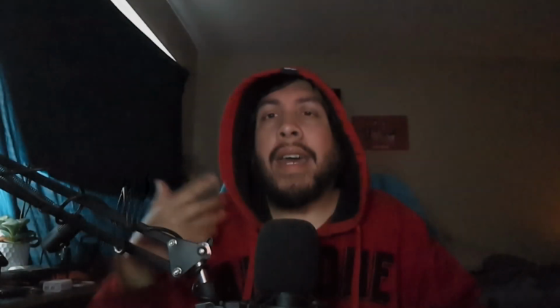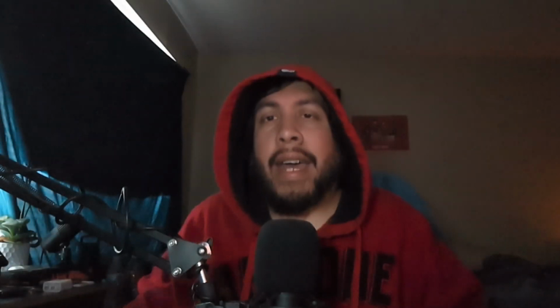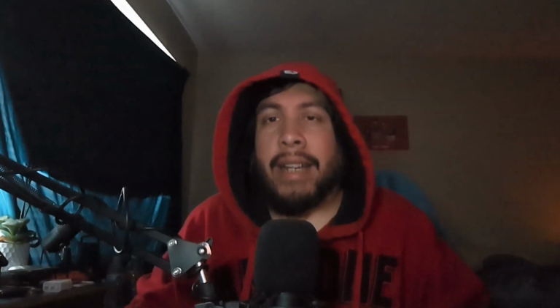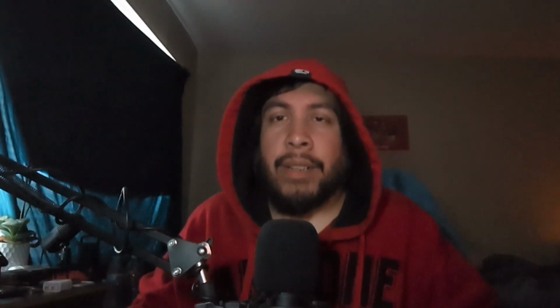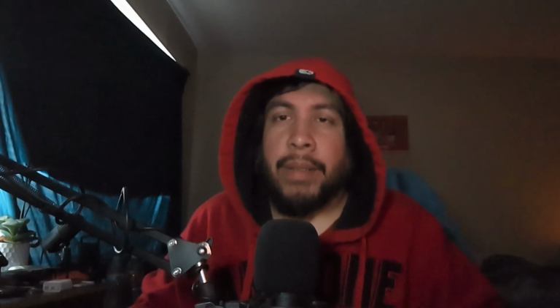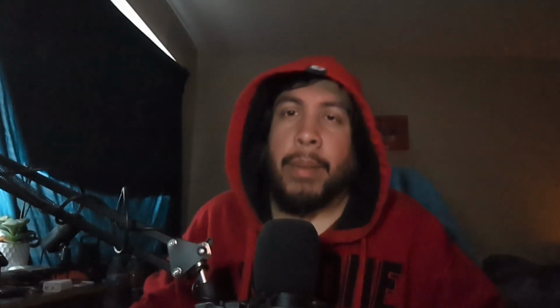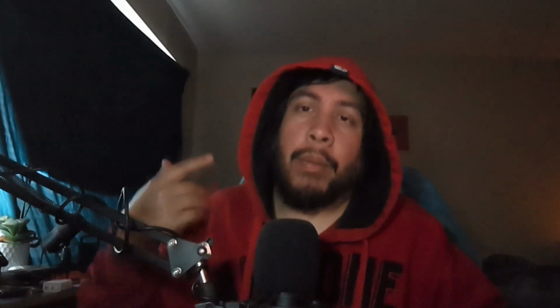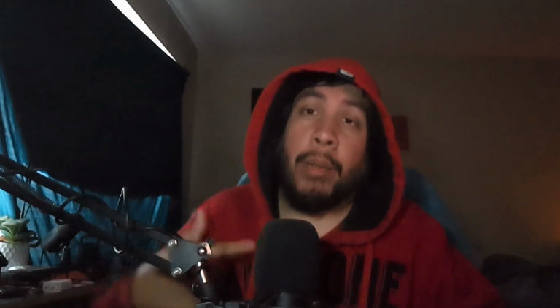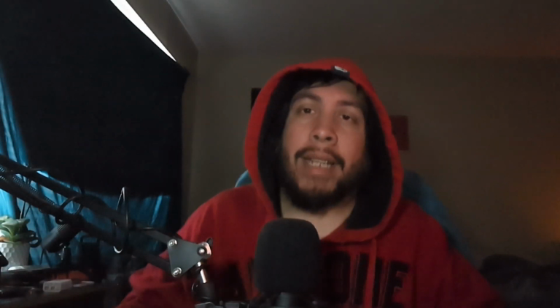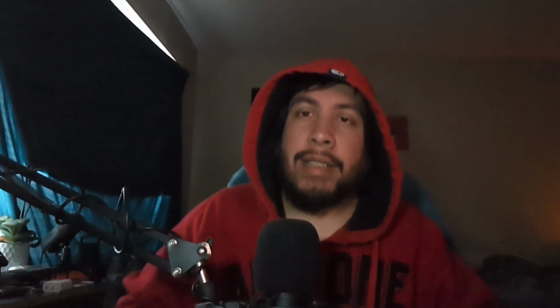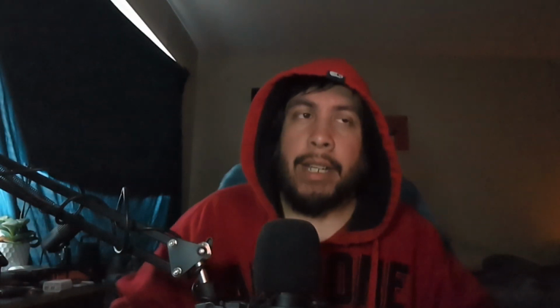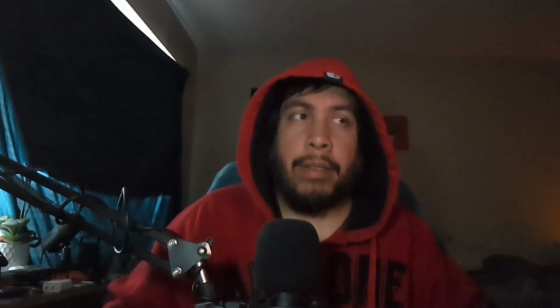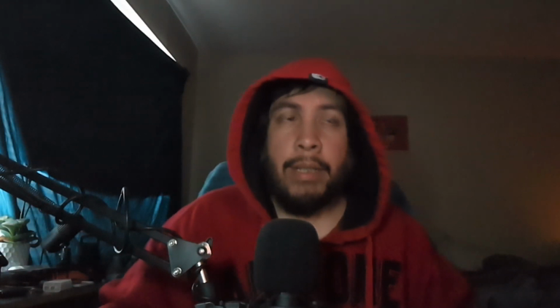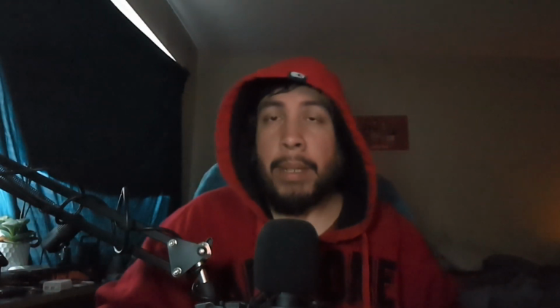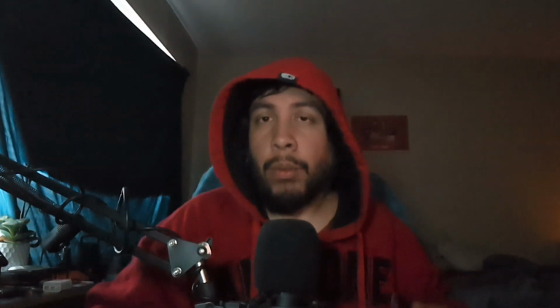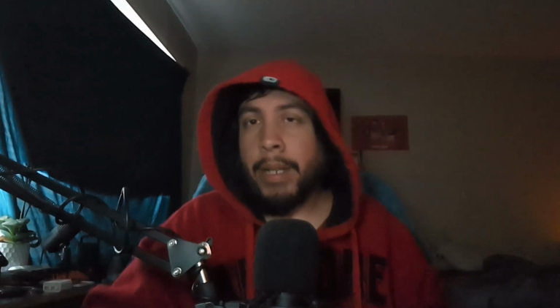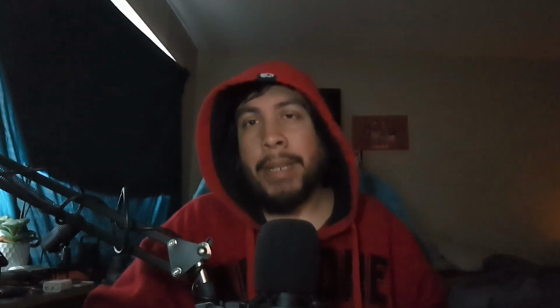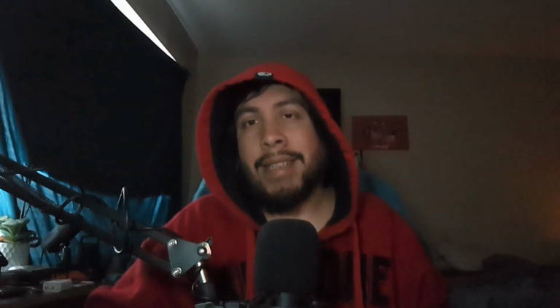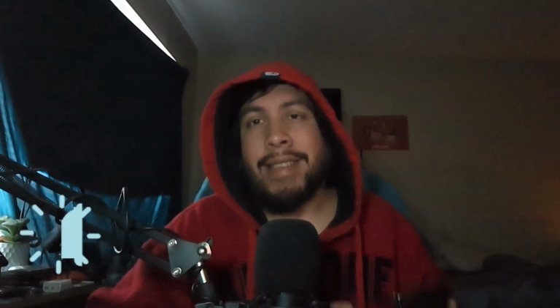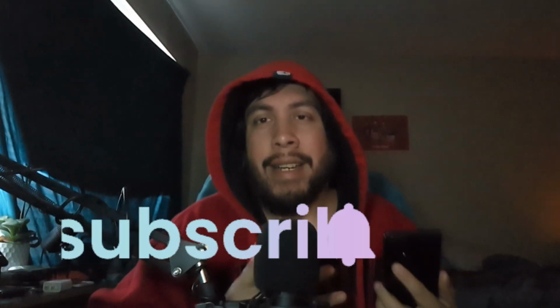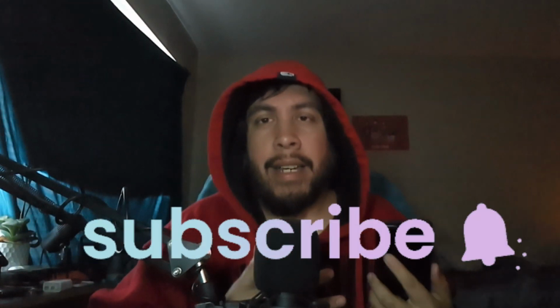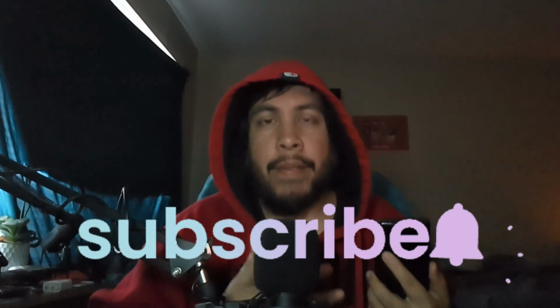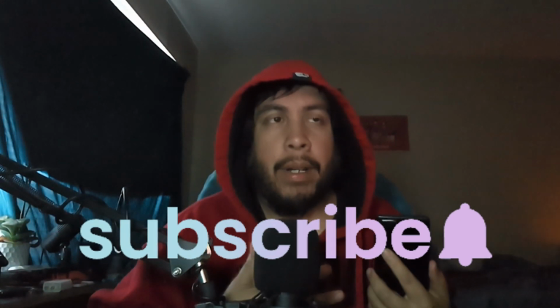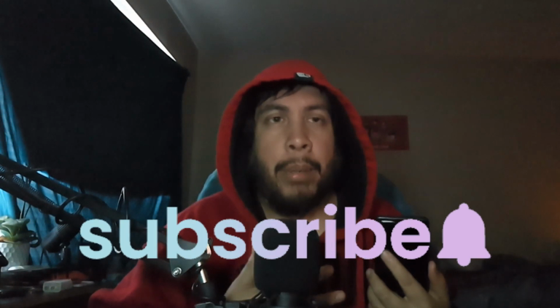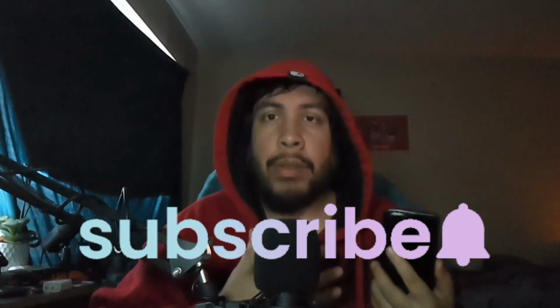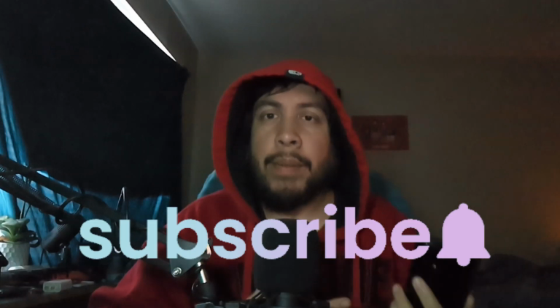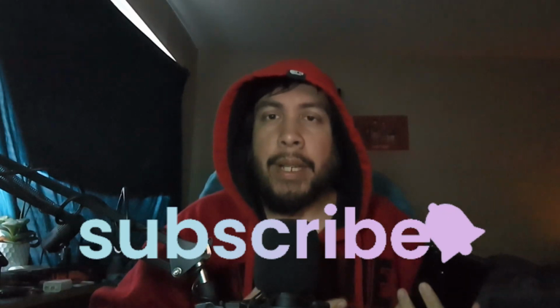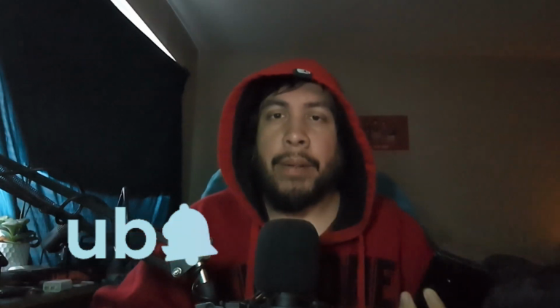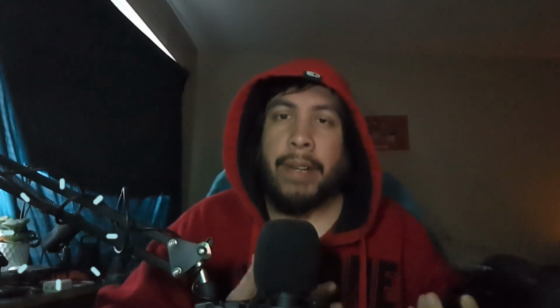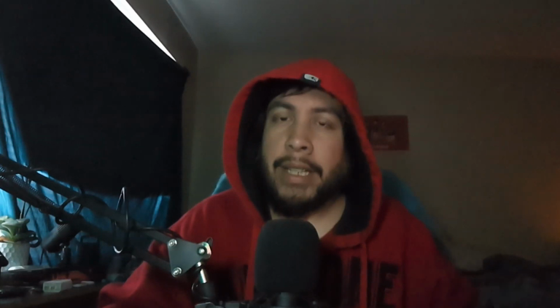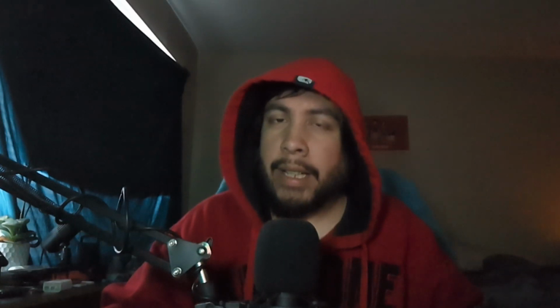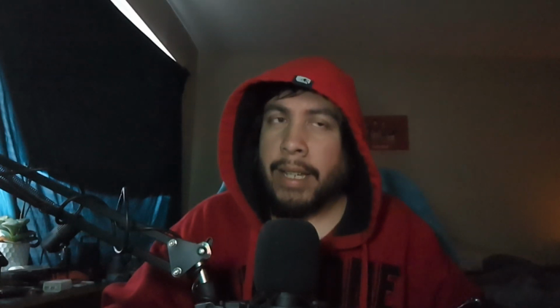Hey, how's it going everybody? Welcome back to the channel. It's been quite a minute since I've posted a video or anything like that.